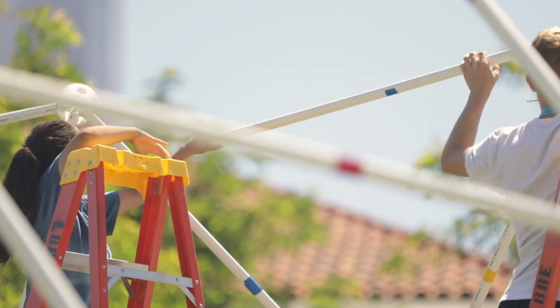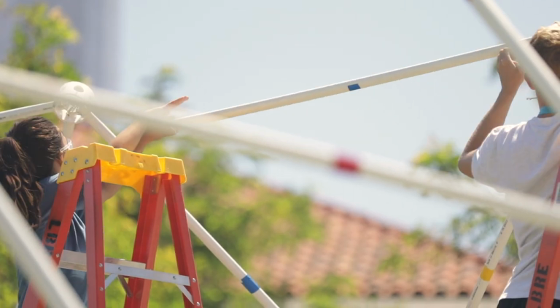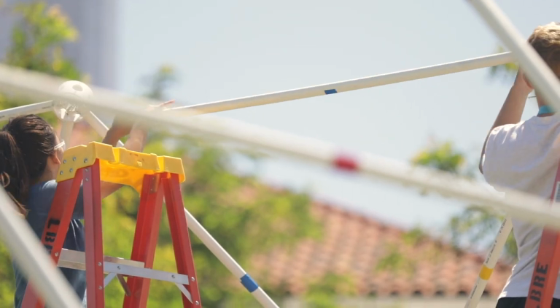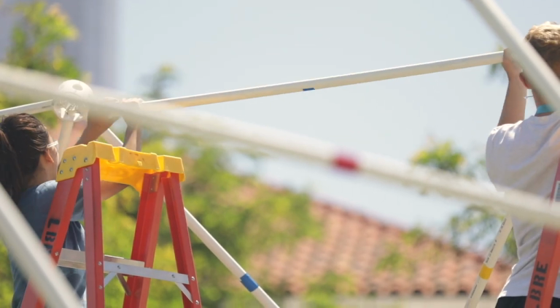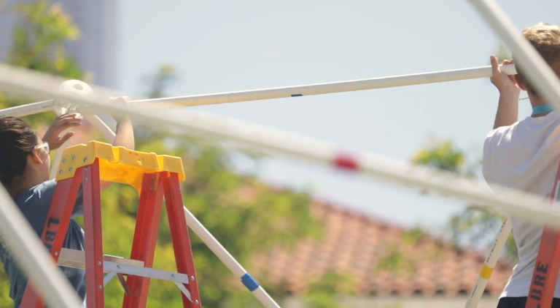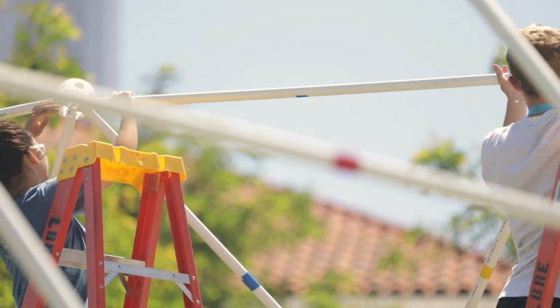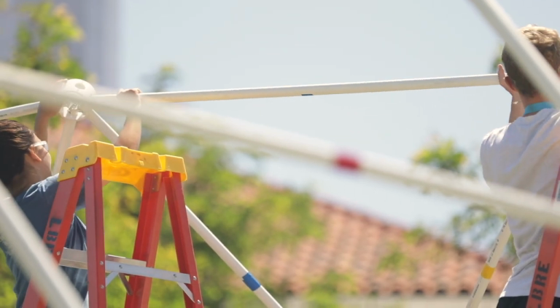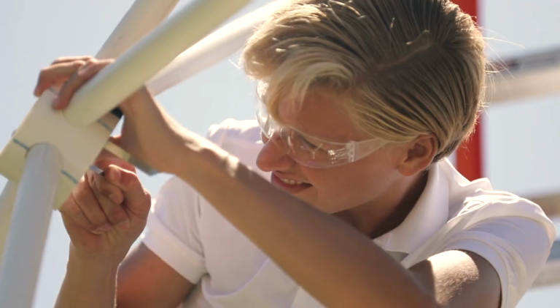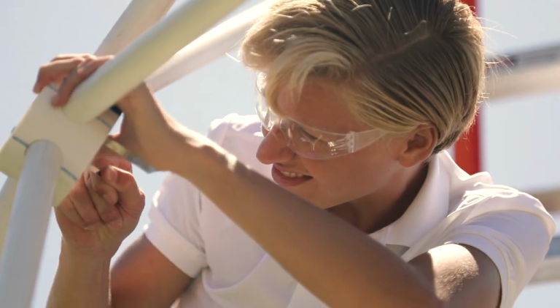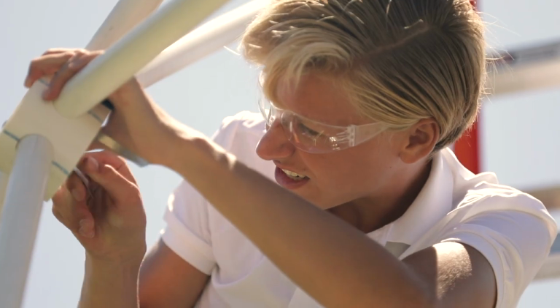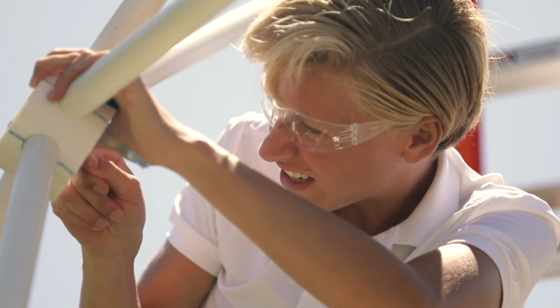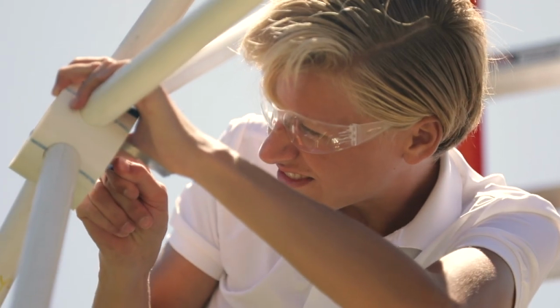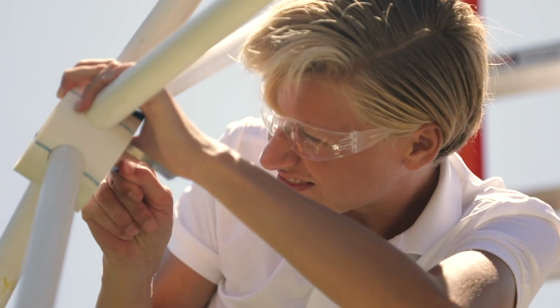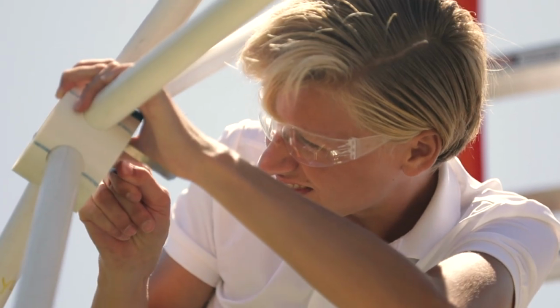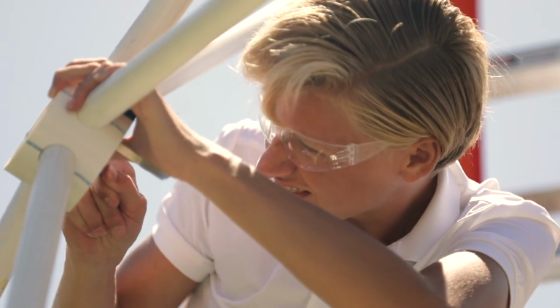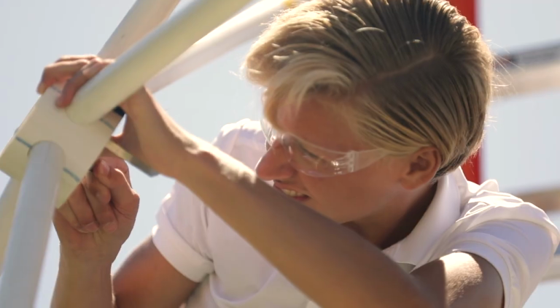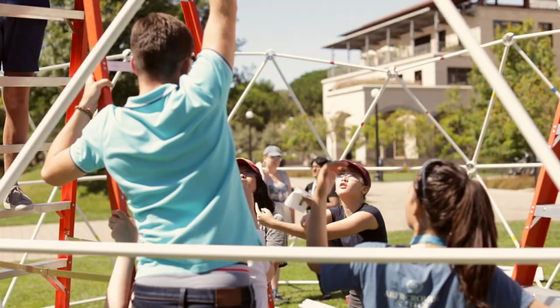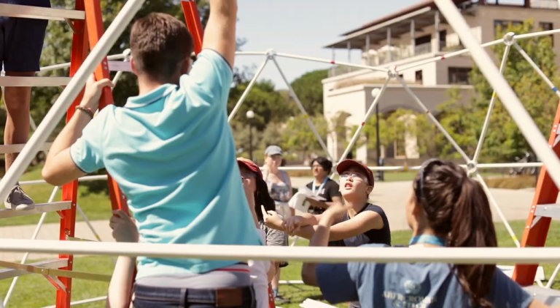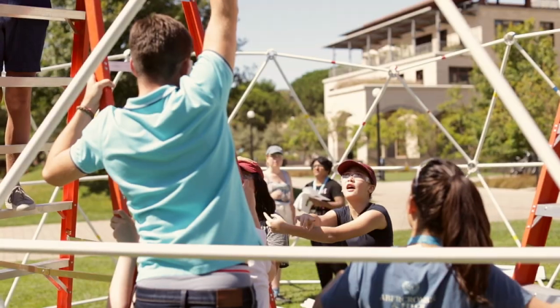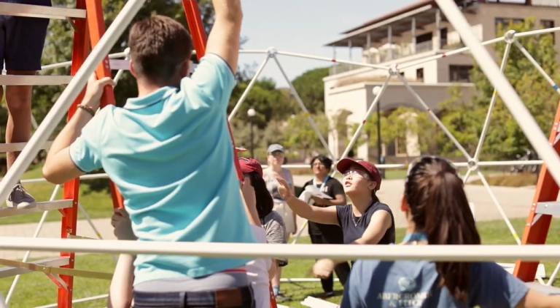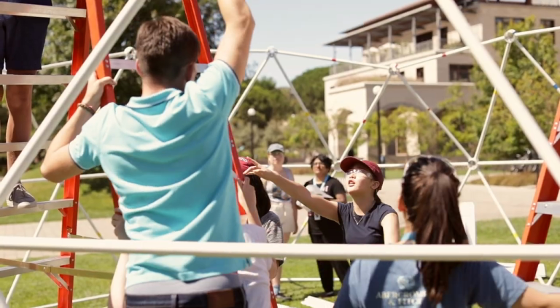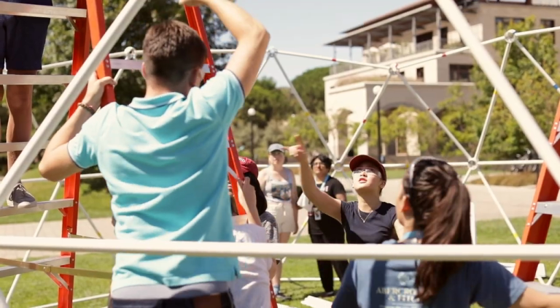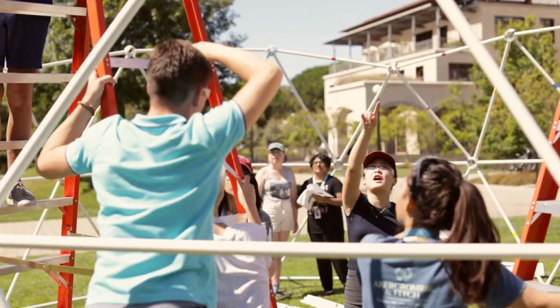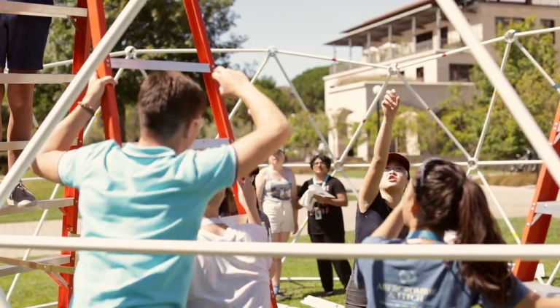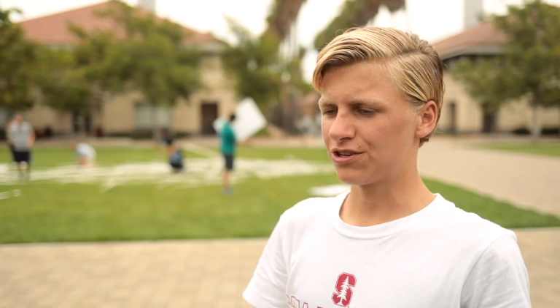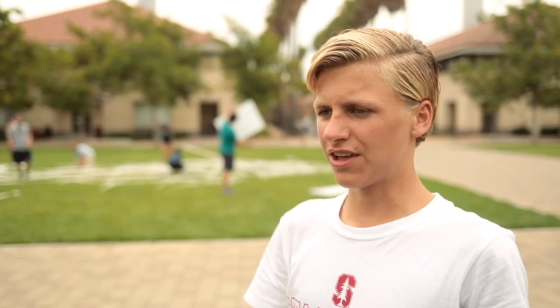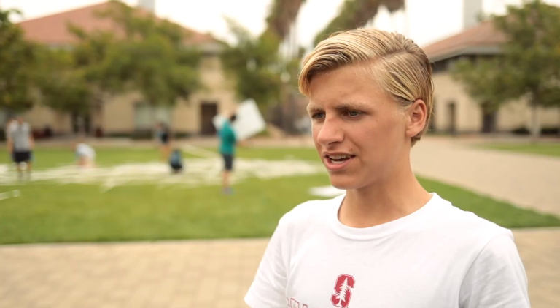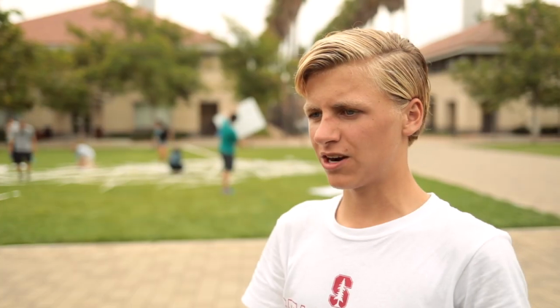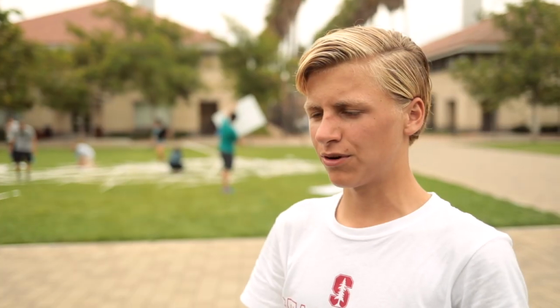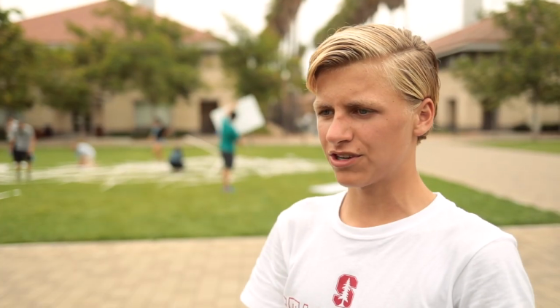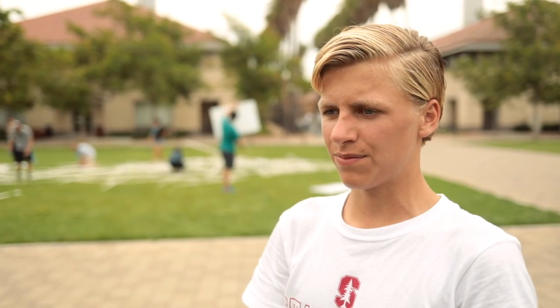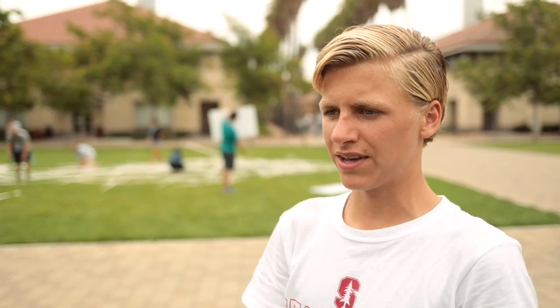When designing something it's more than just designing or drawing. It's building, cooperation with people, trying things out, prototyping.